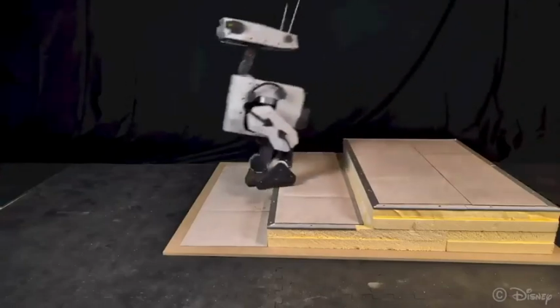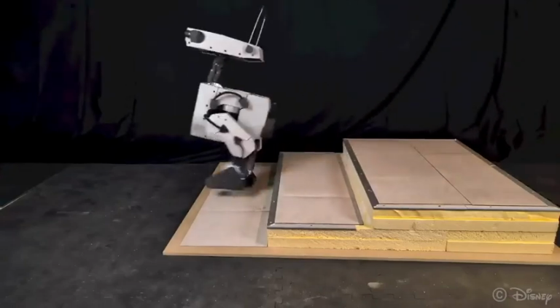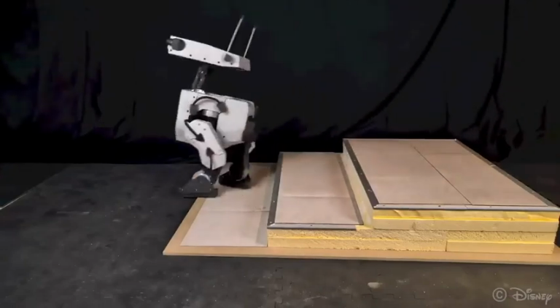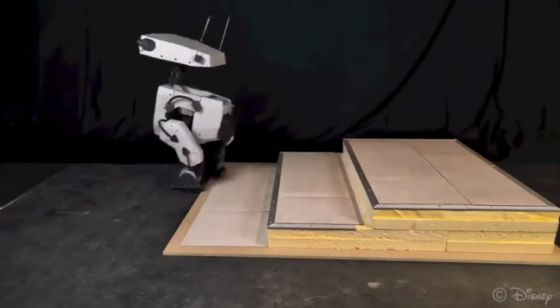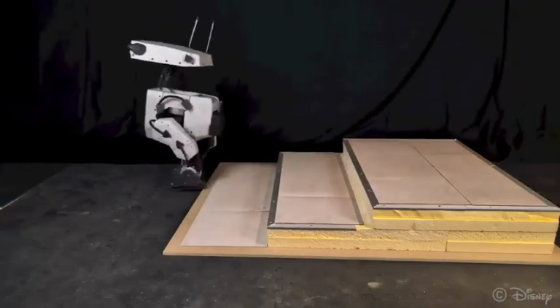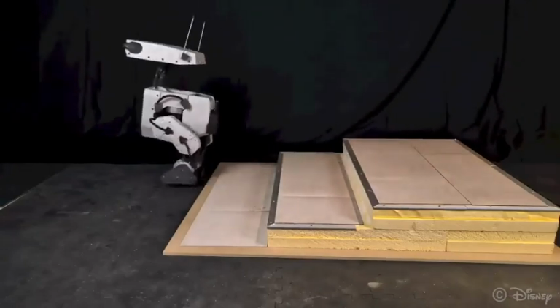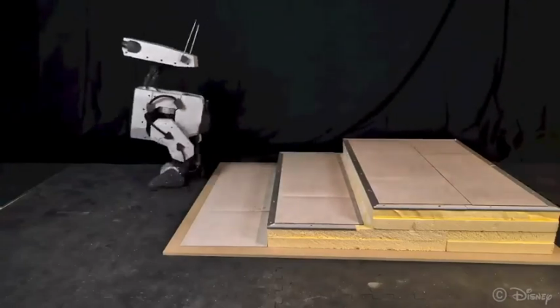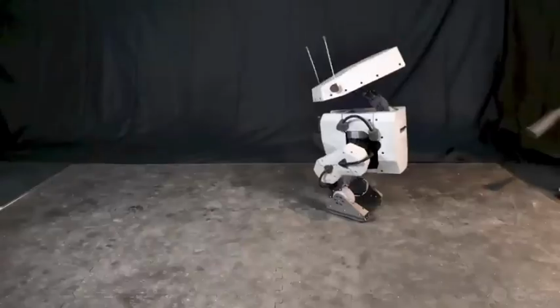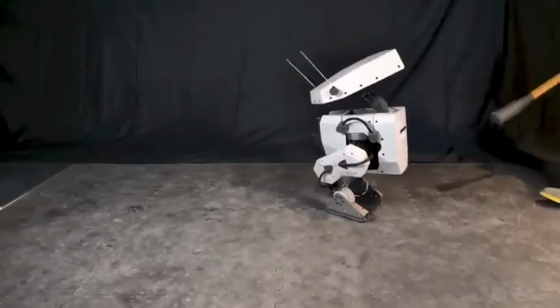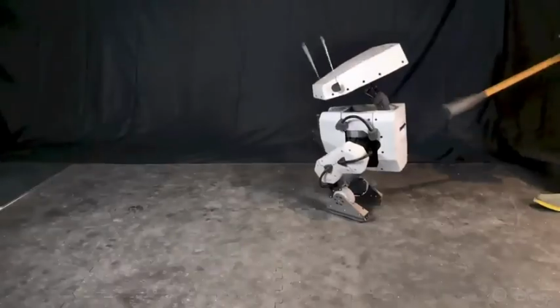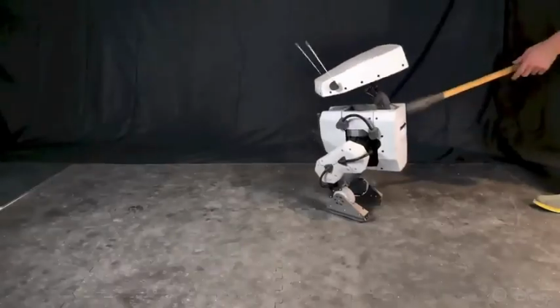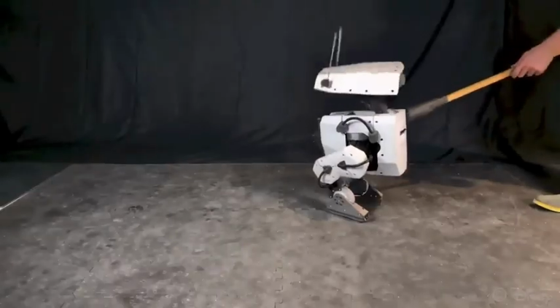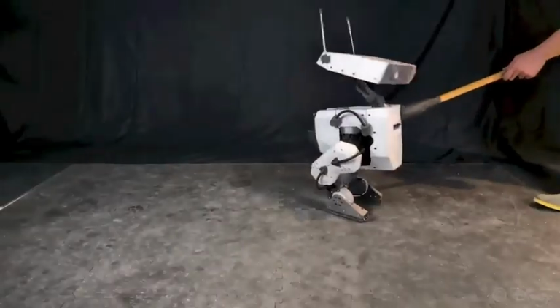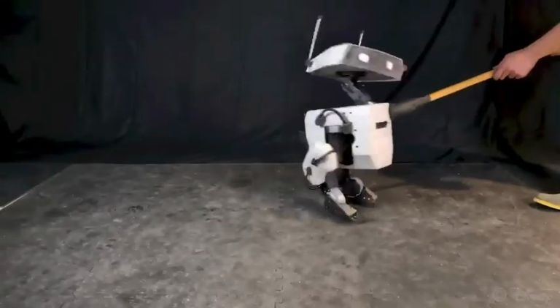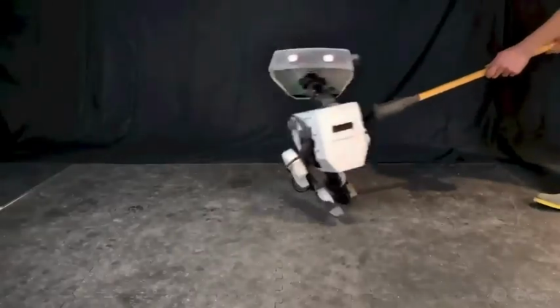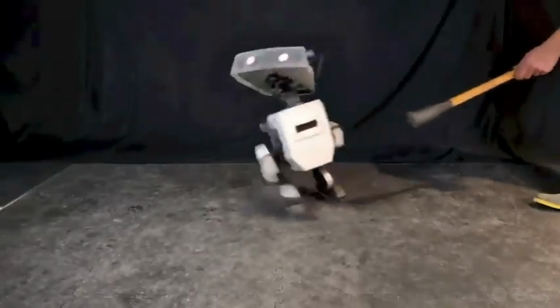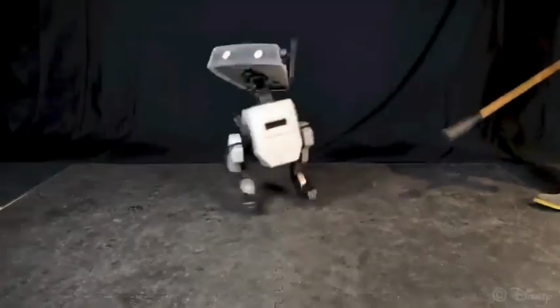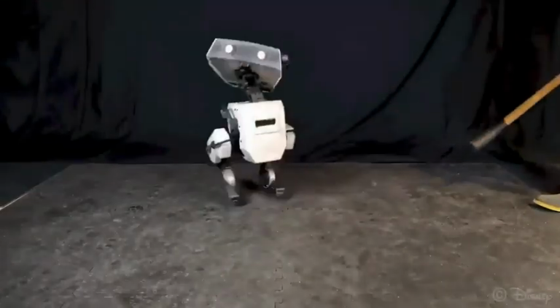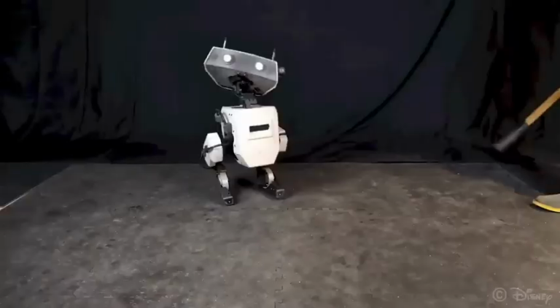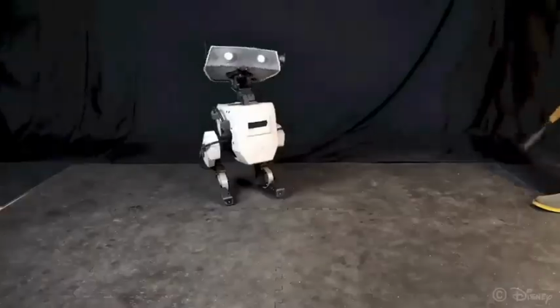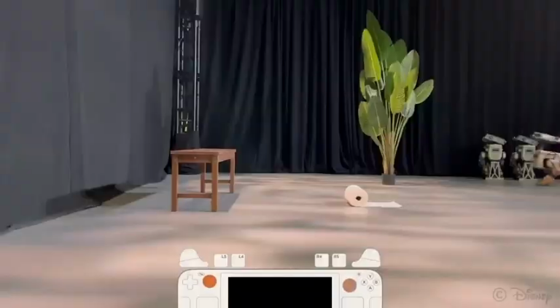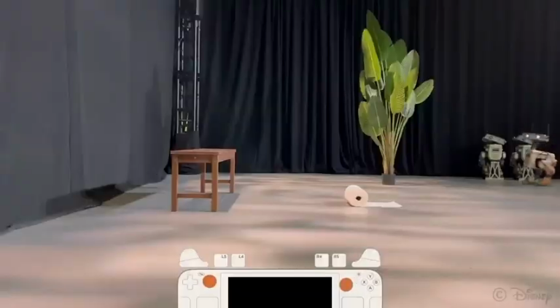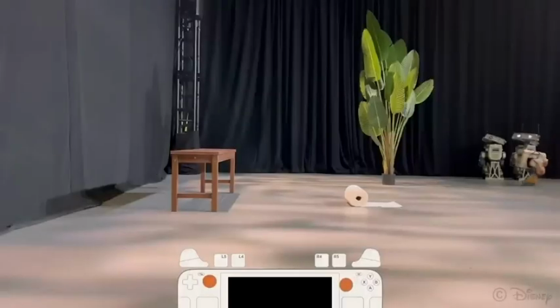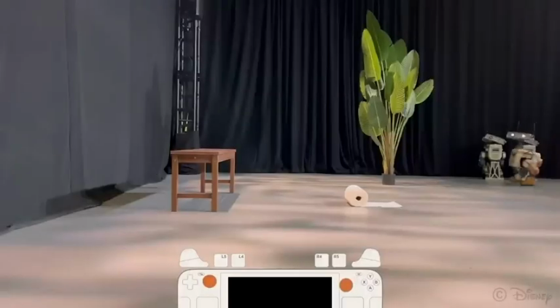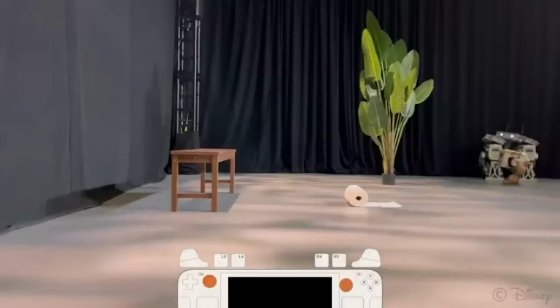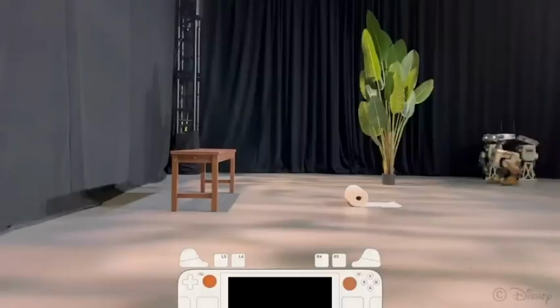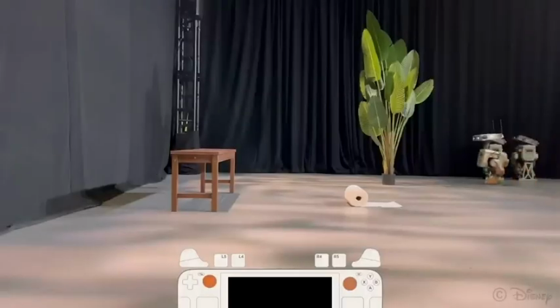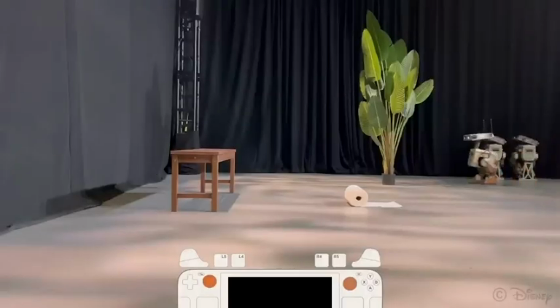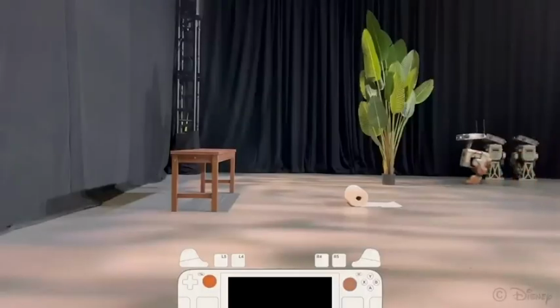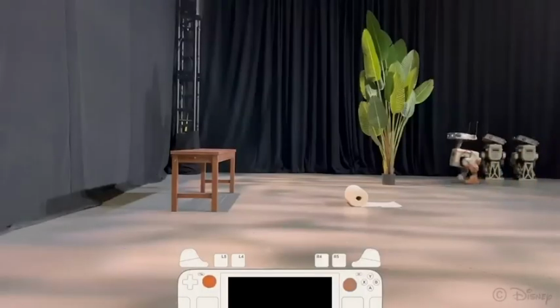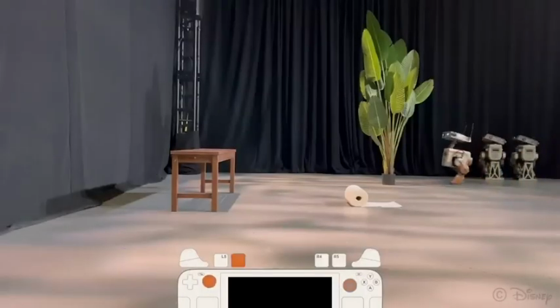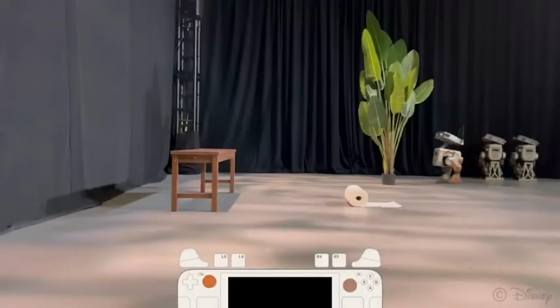The onboard PC, battery, and other electronics allow the robot to roam freely for up to one hour.